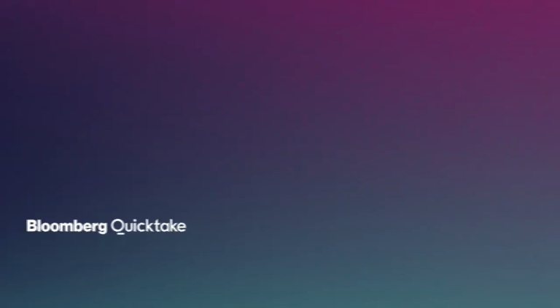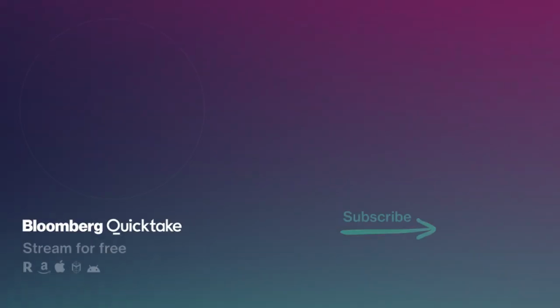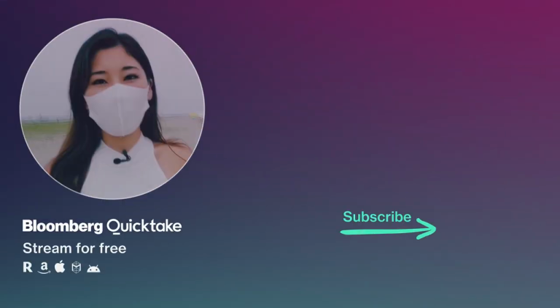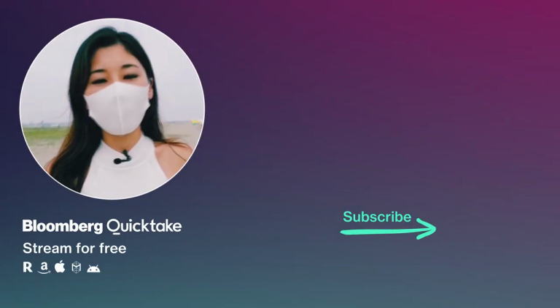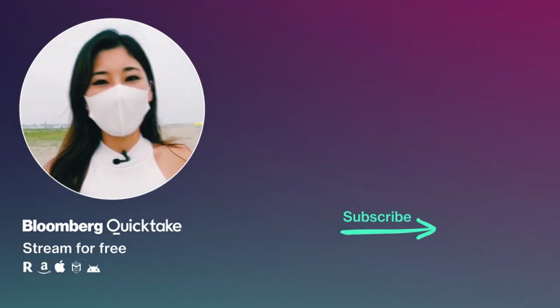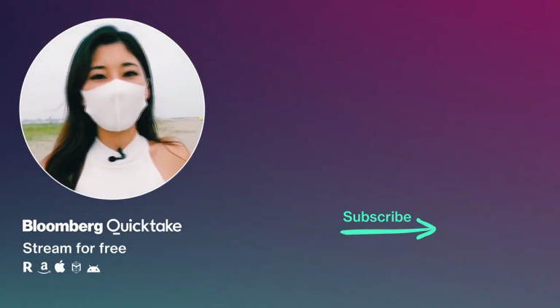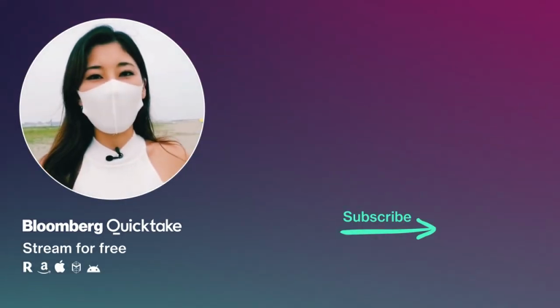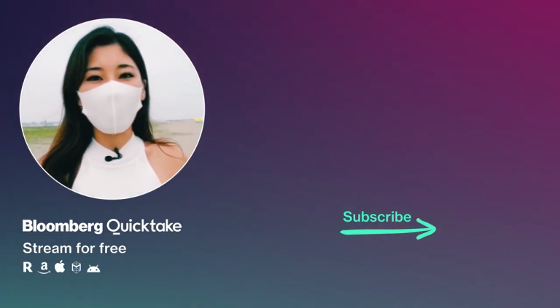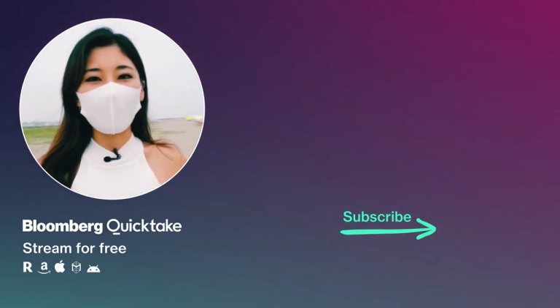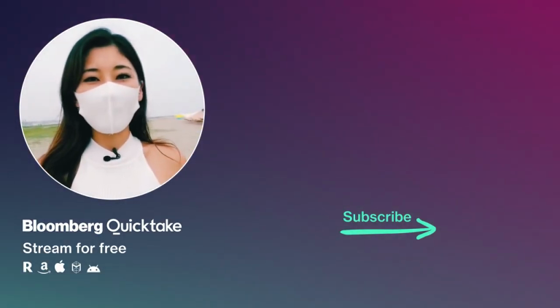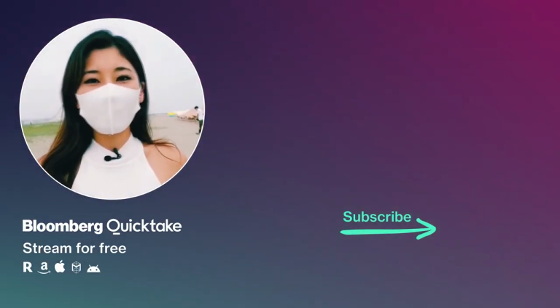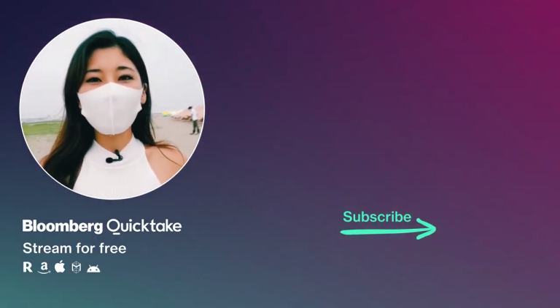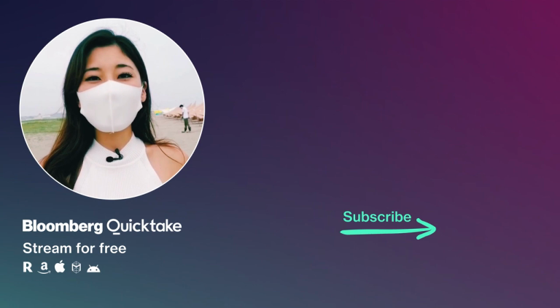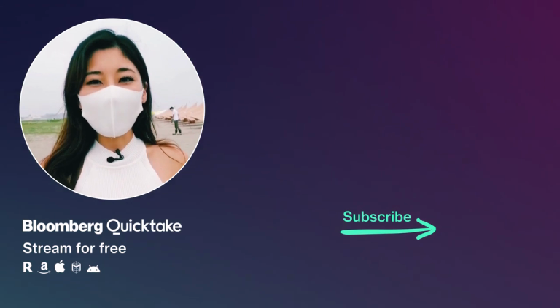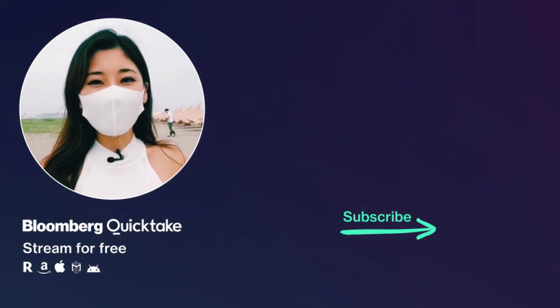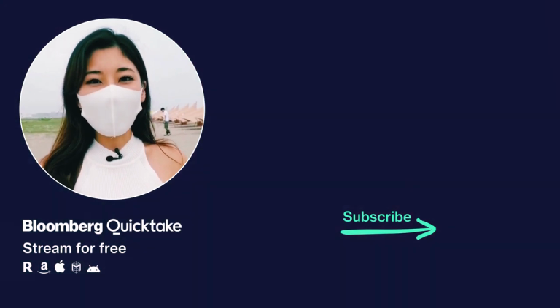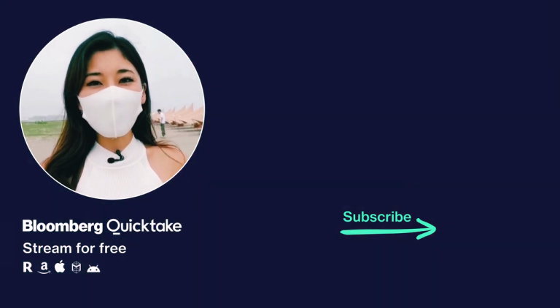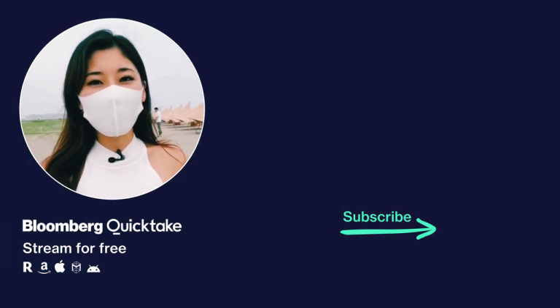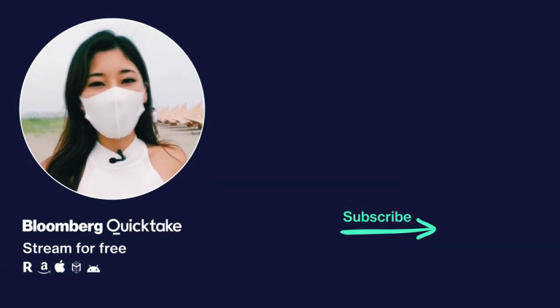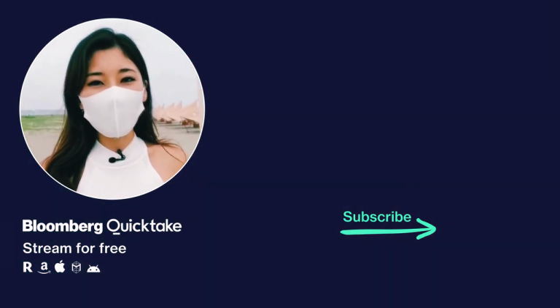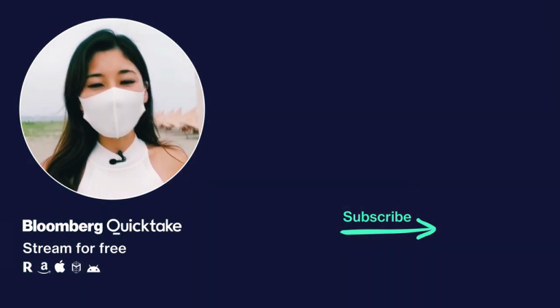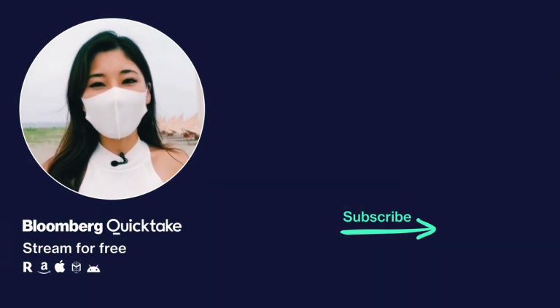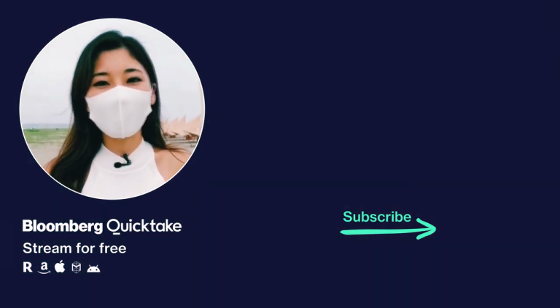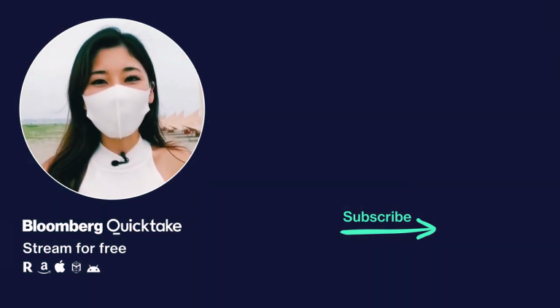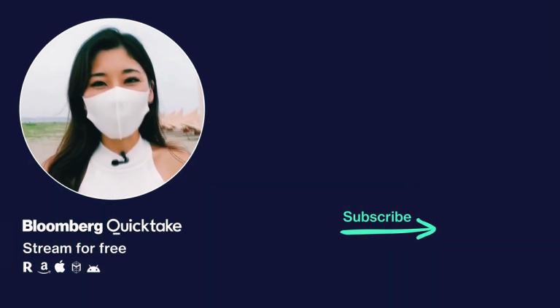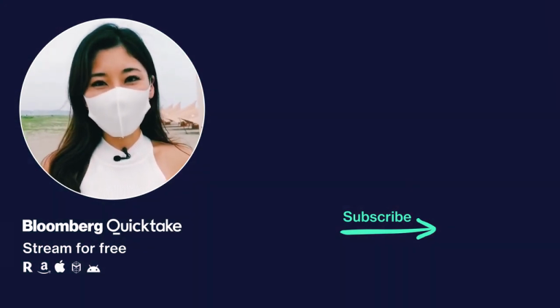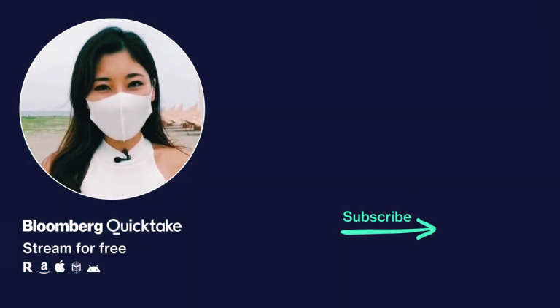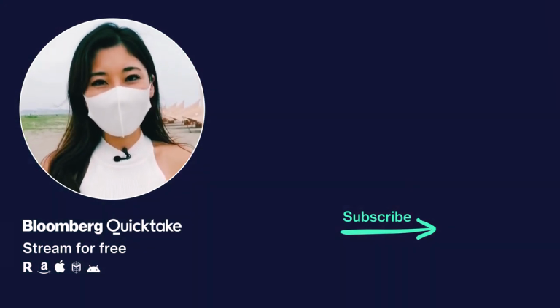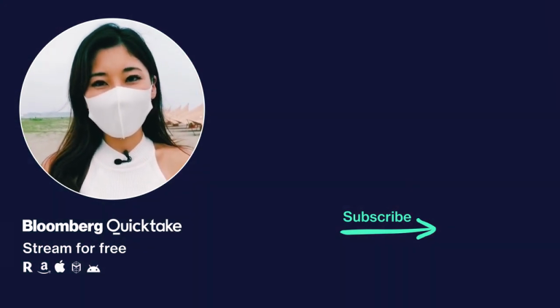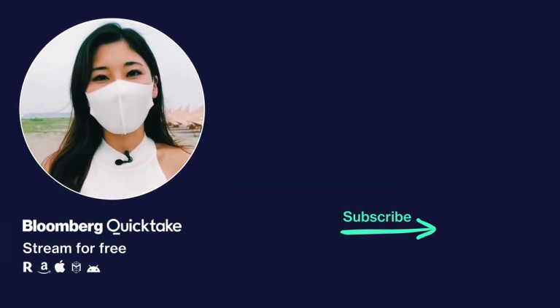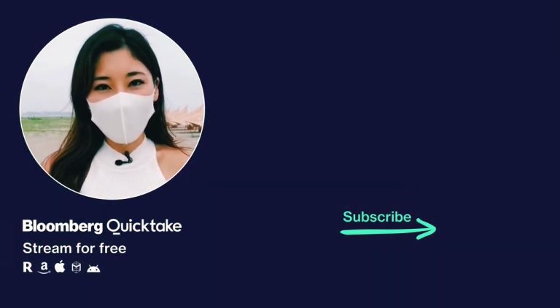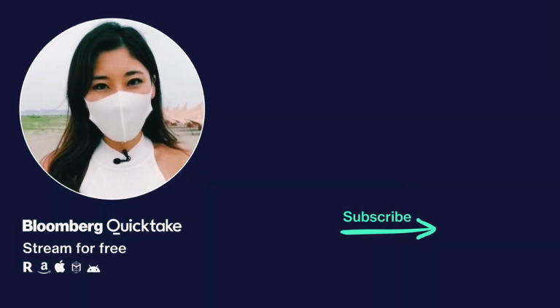The biggest stories the moment they happen from around the globe — subscribe to Boomer Quick Take now for insight in an instant.